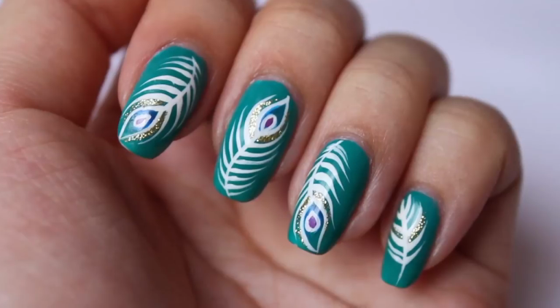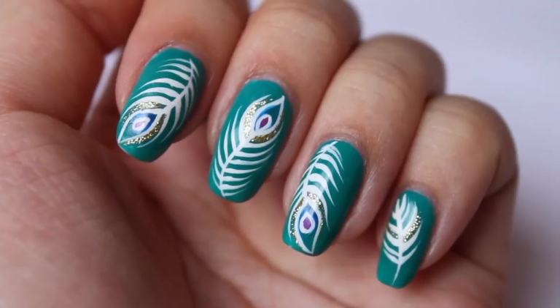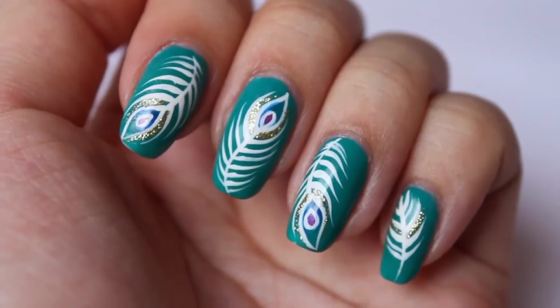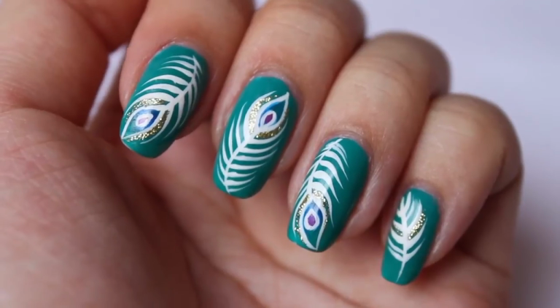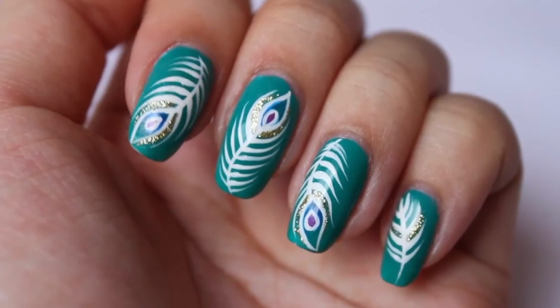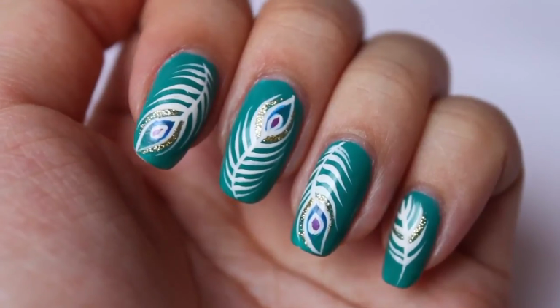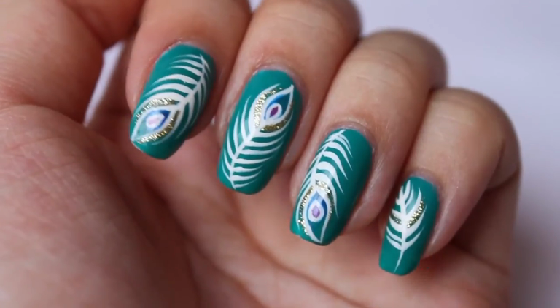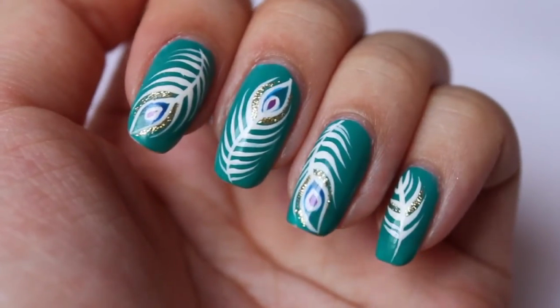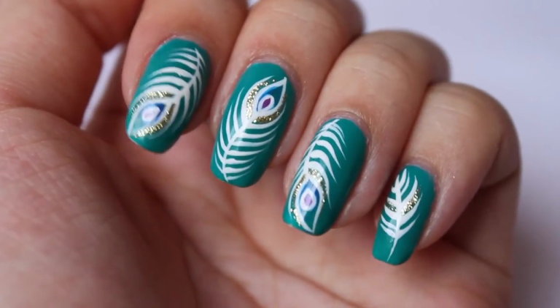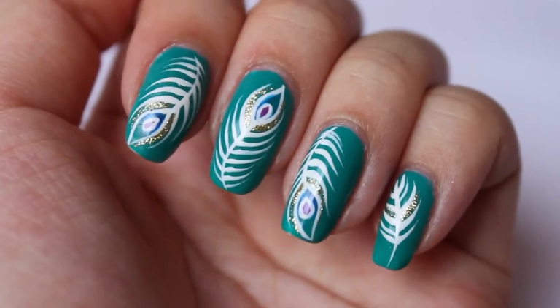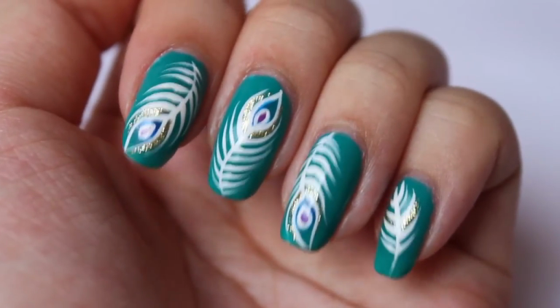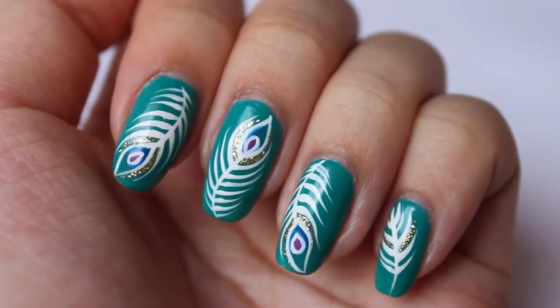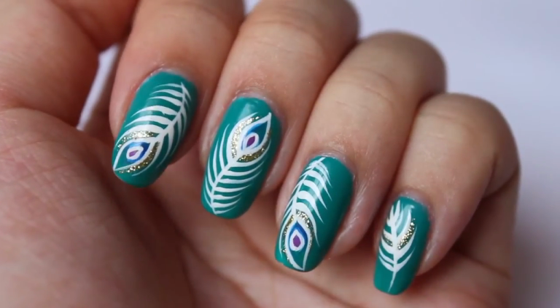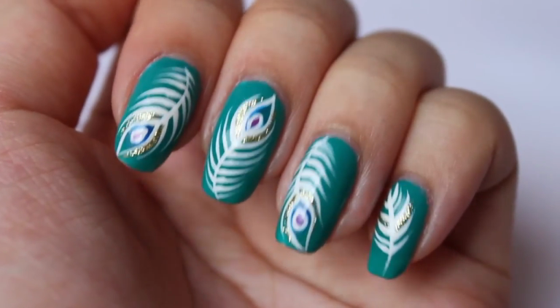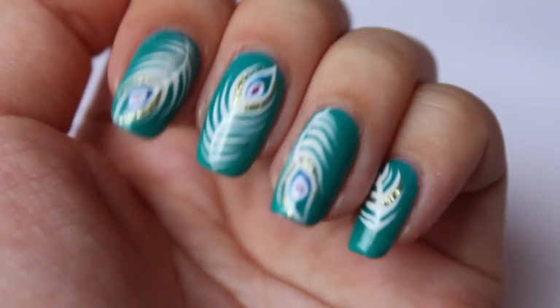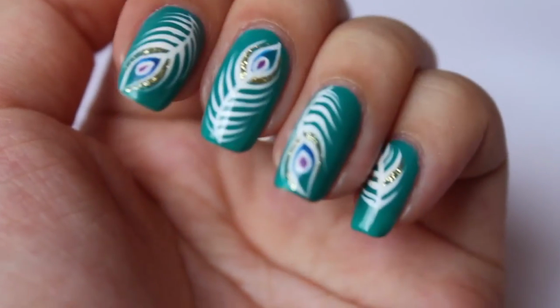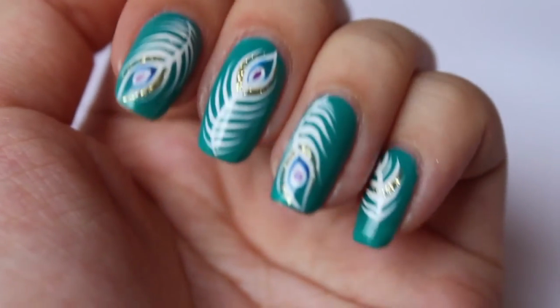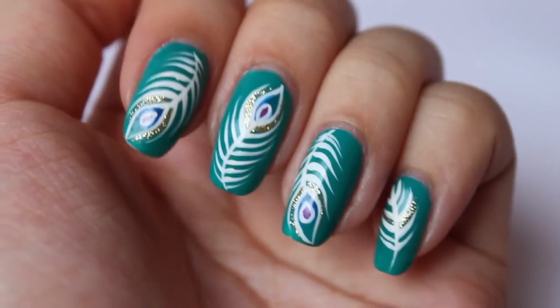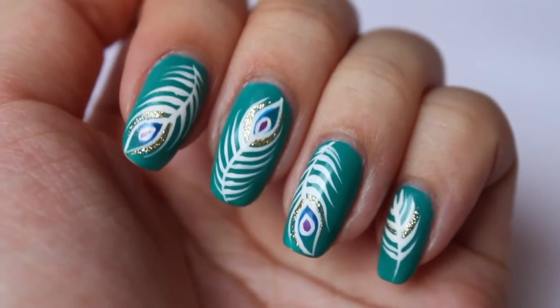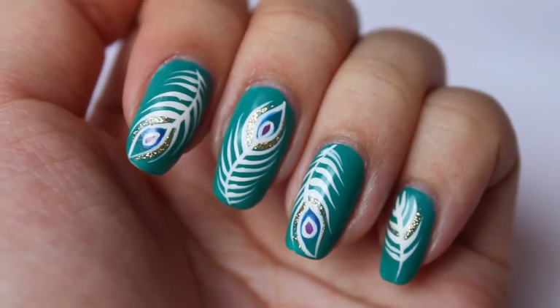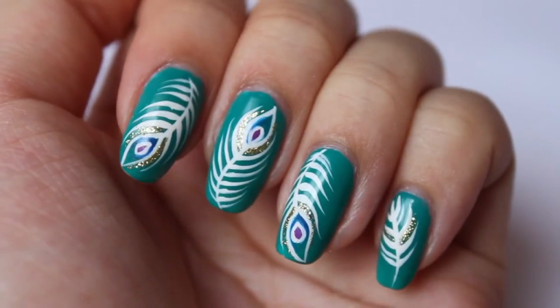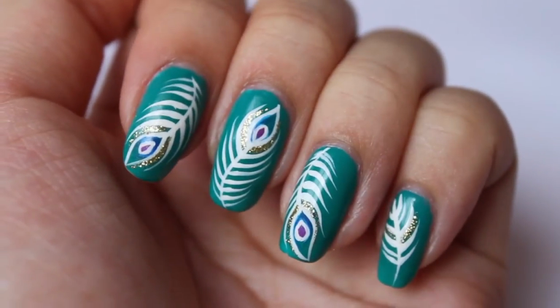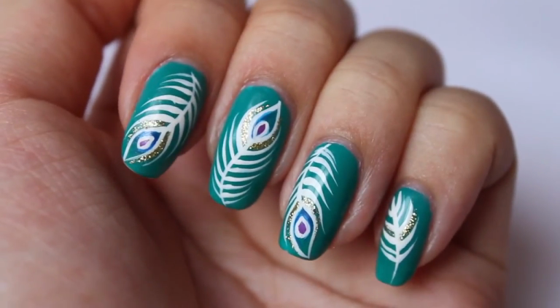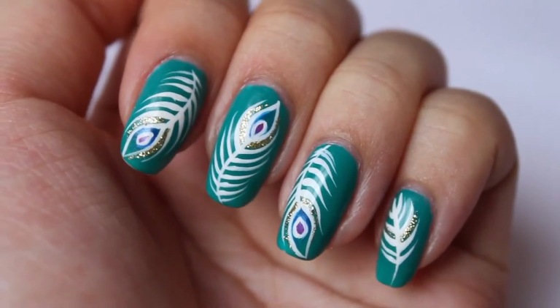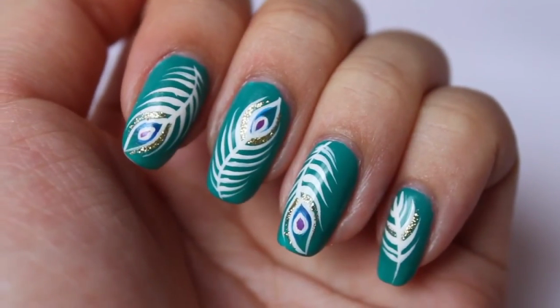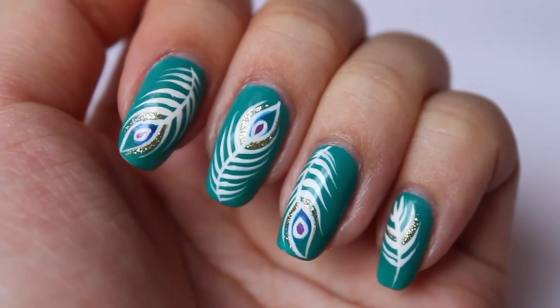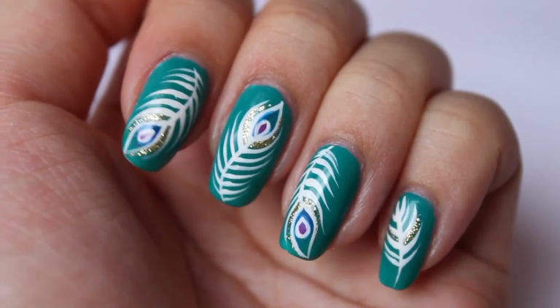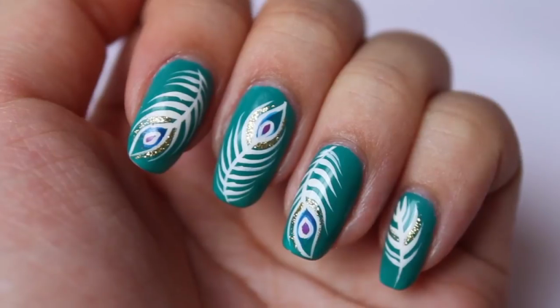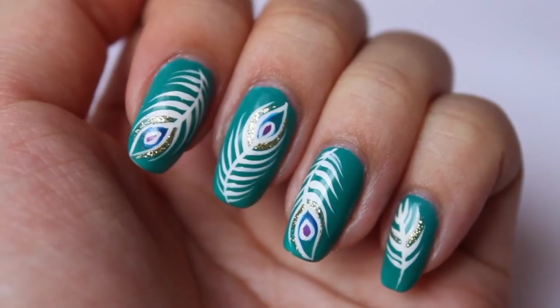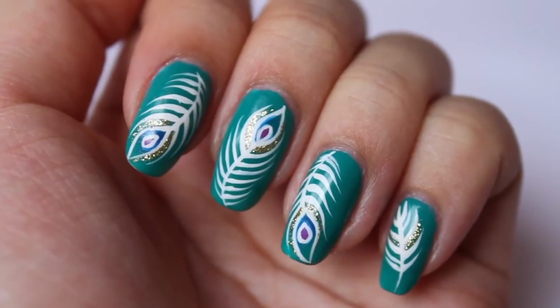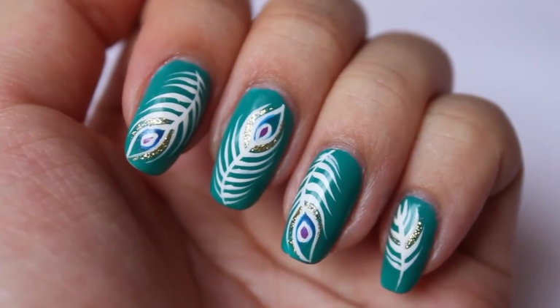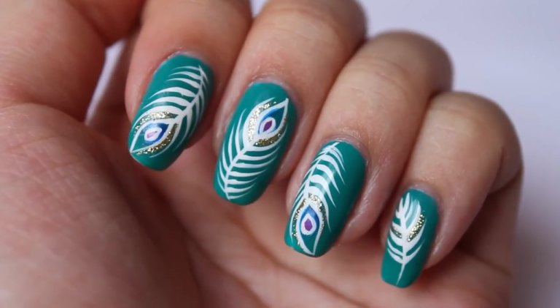Hi guys, today I'm going to be showing you how to do this Peacock Feather Nail Art design. If you'd like to know how to do this design, please keep watching.